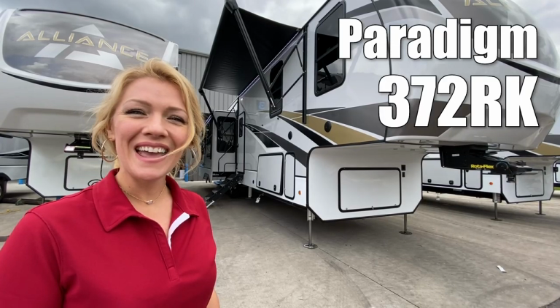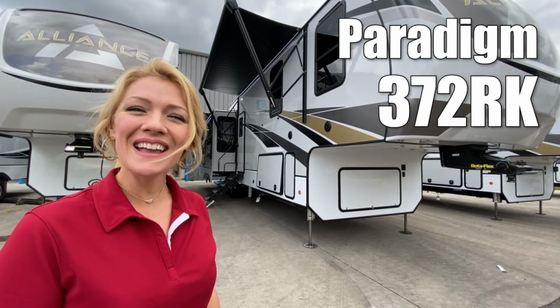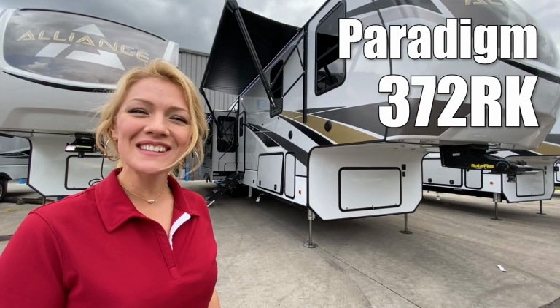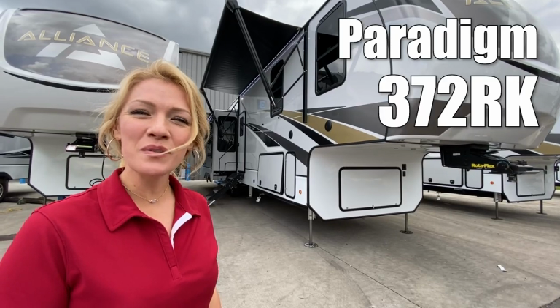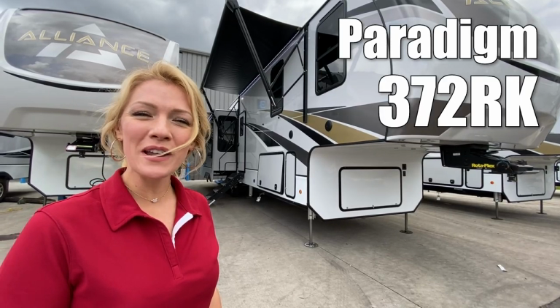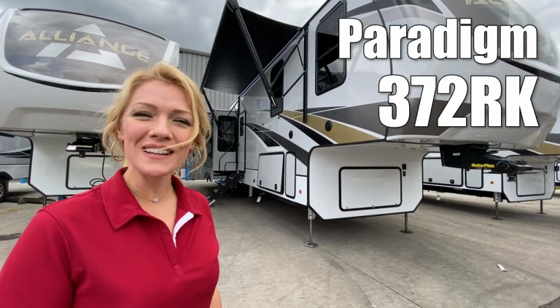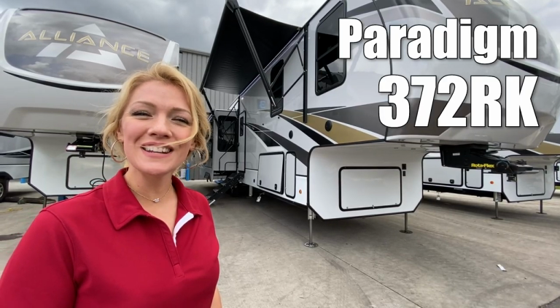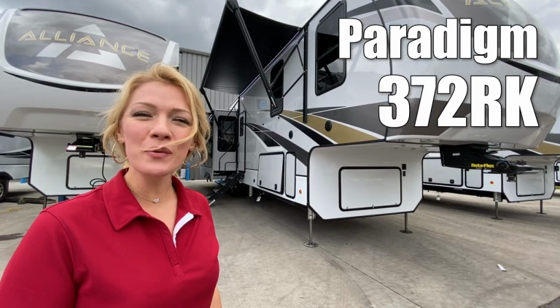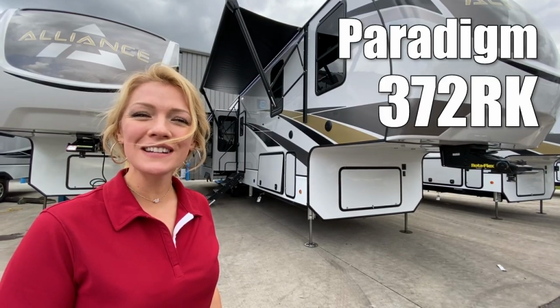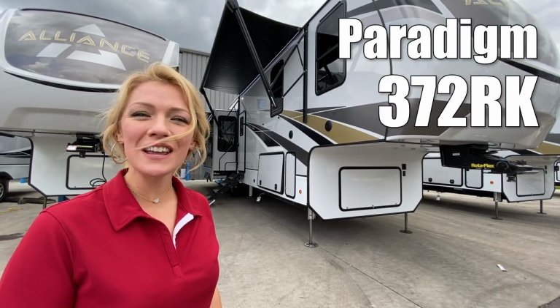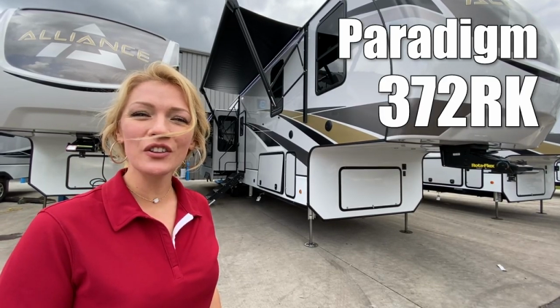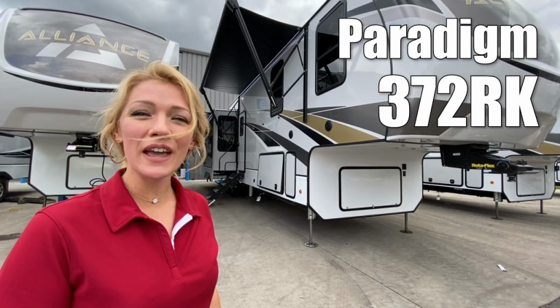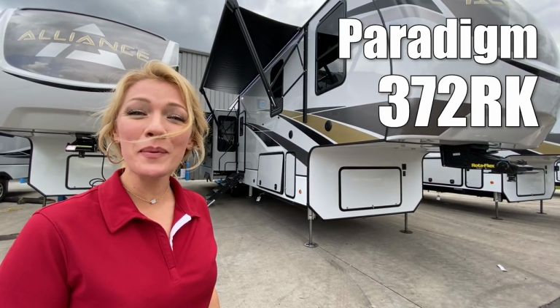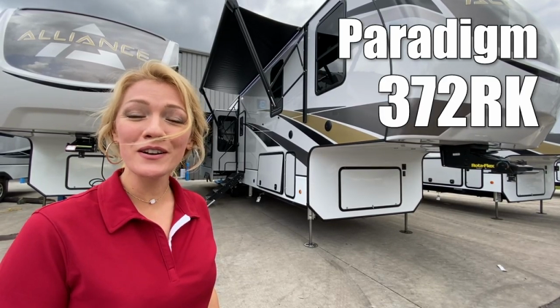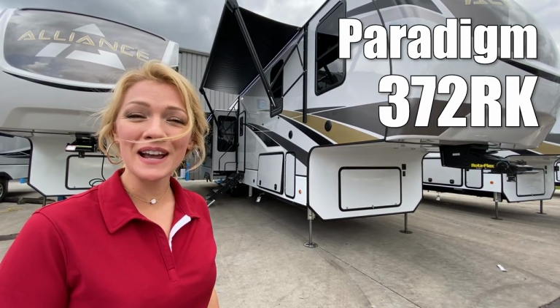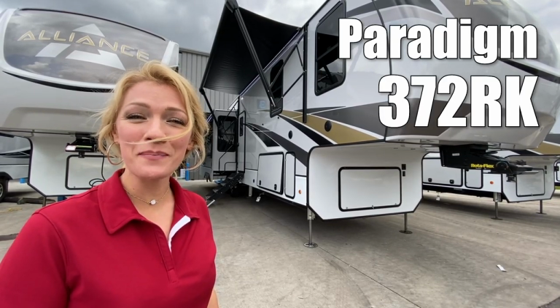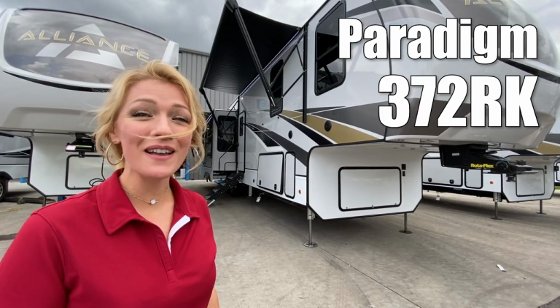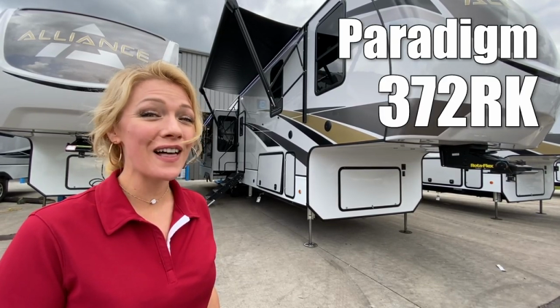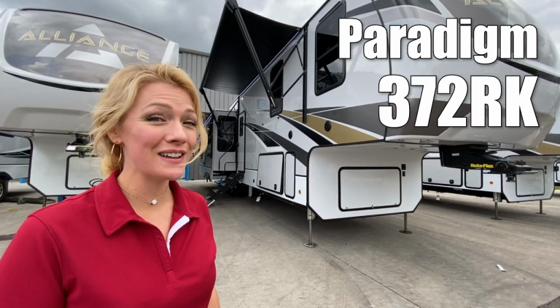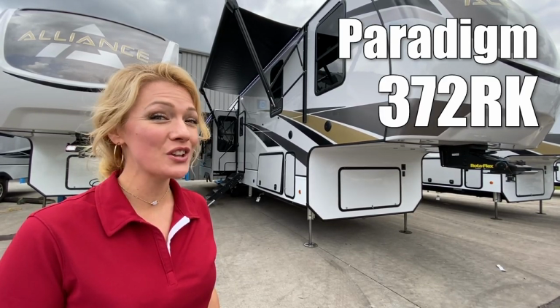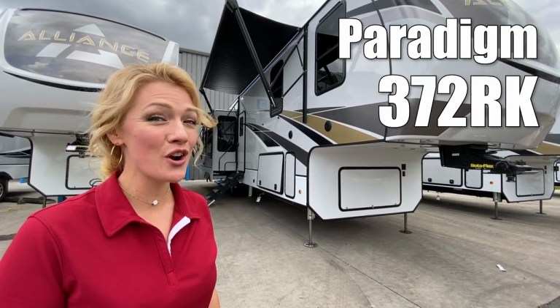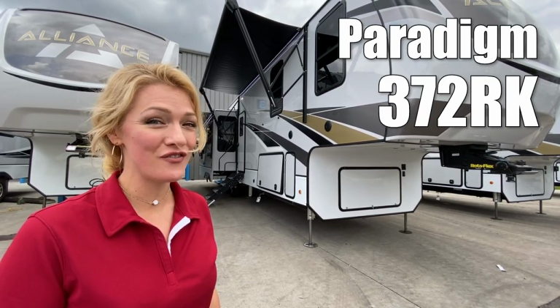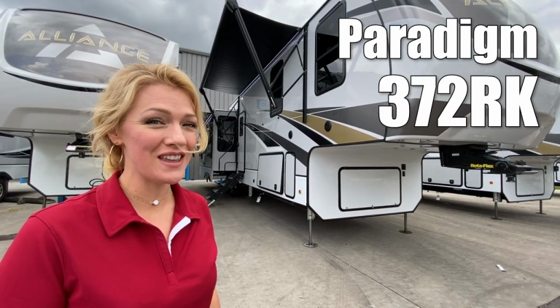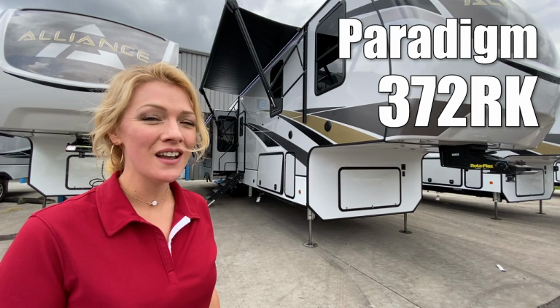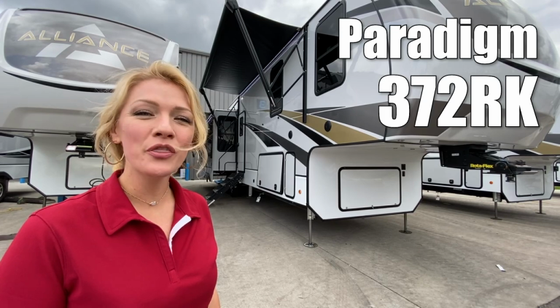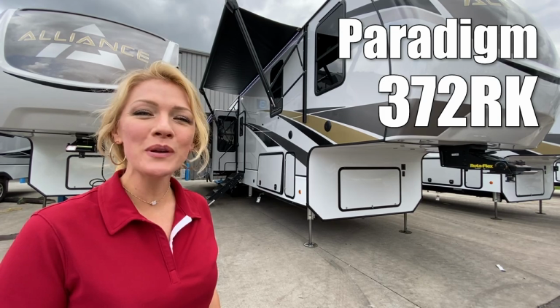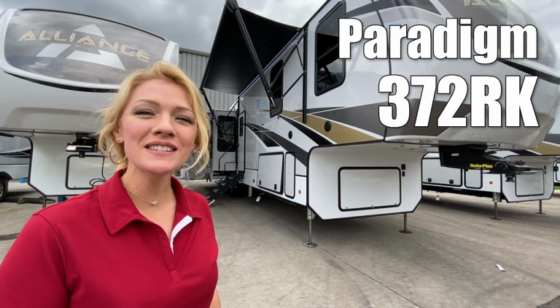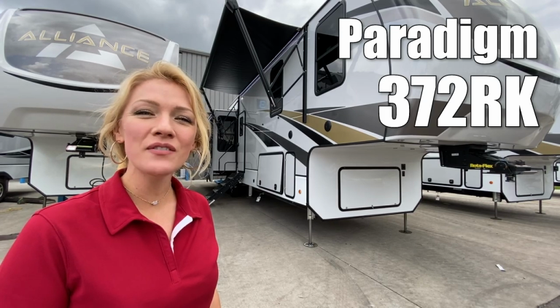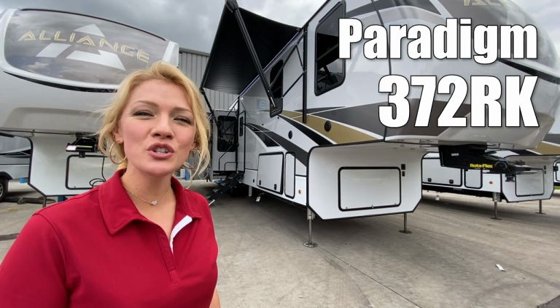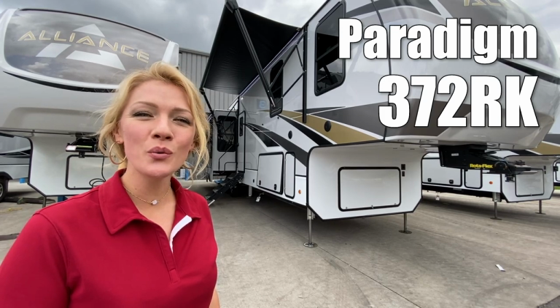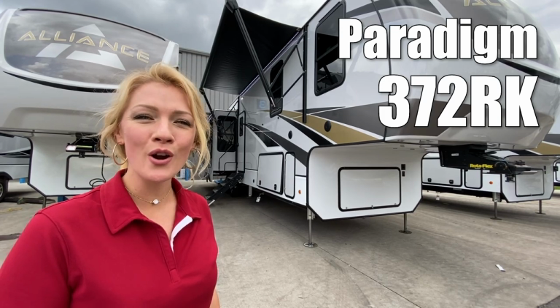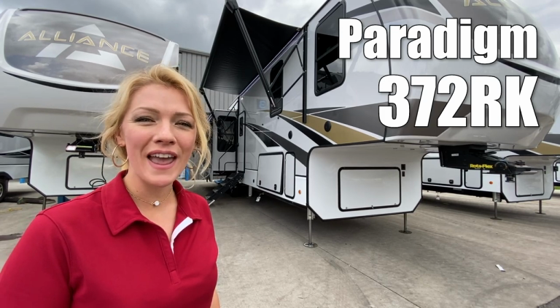Hey guys, I'm Raina. Today we're going to take a look at a Paradigm by Alliance RV 372RK.